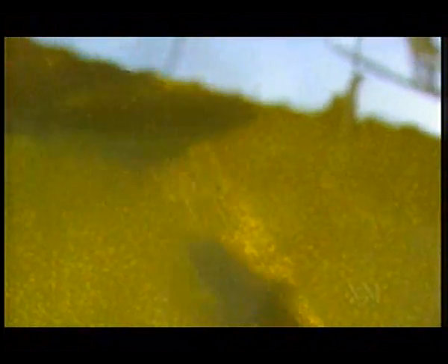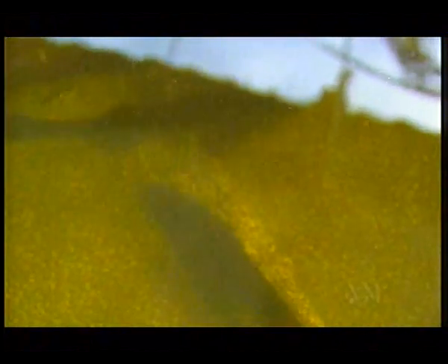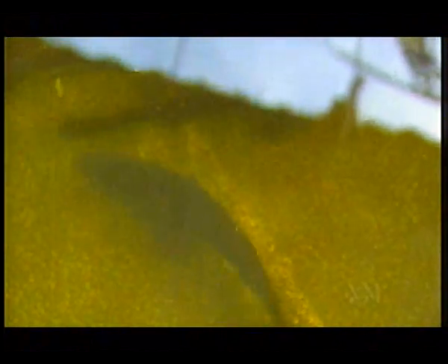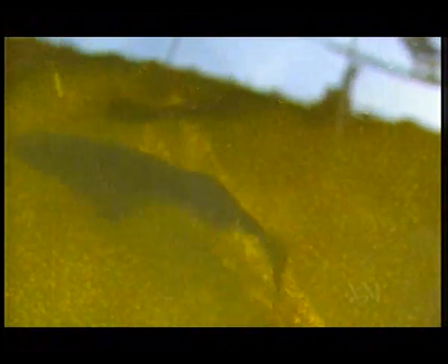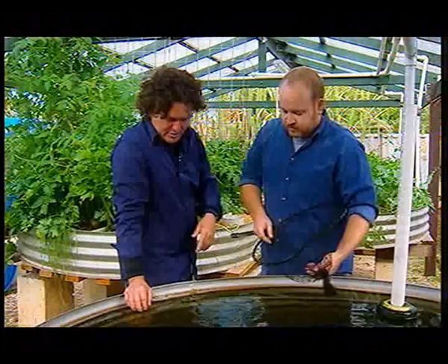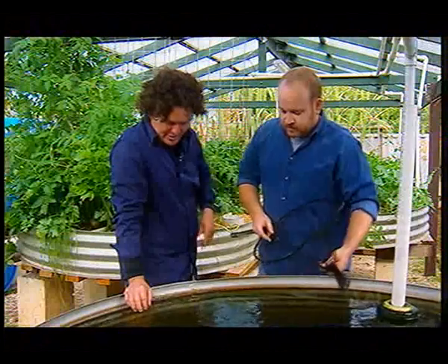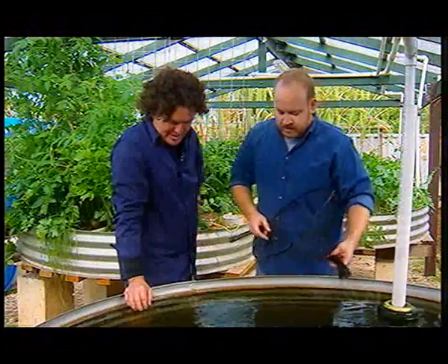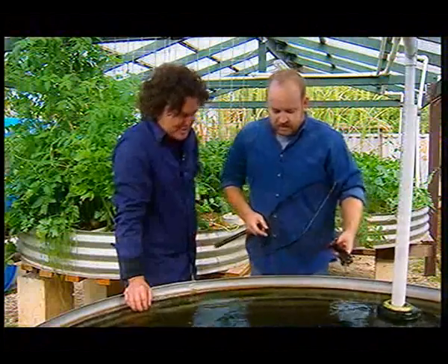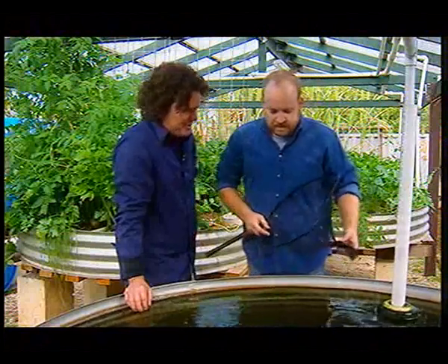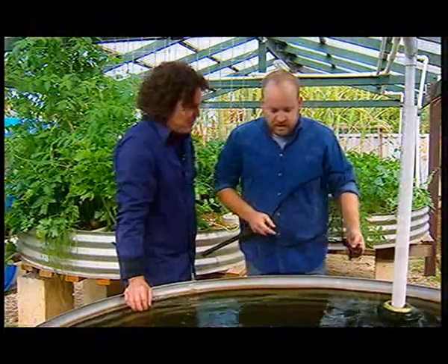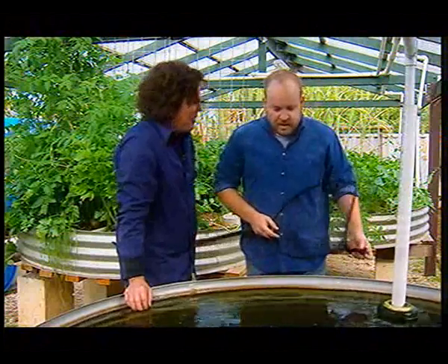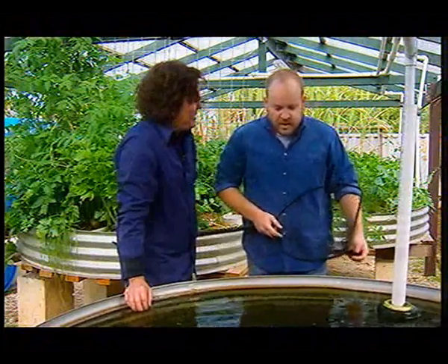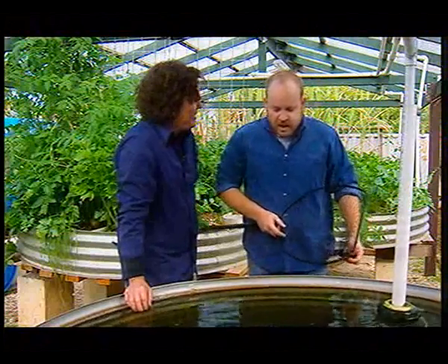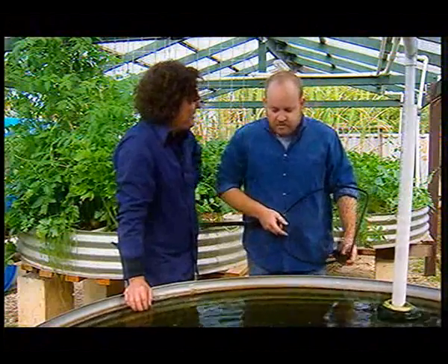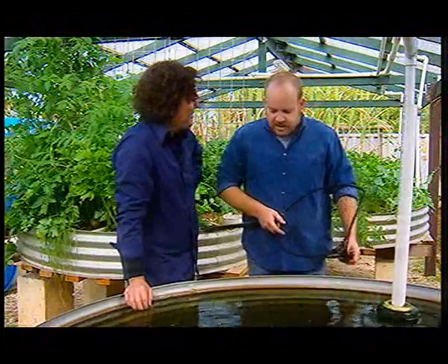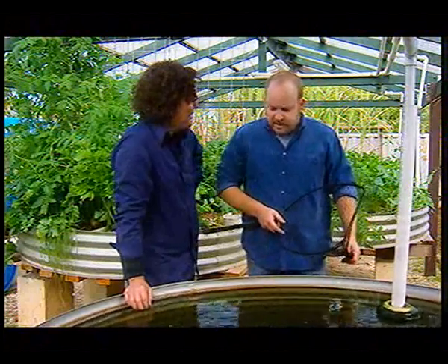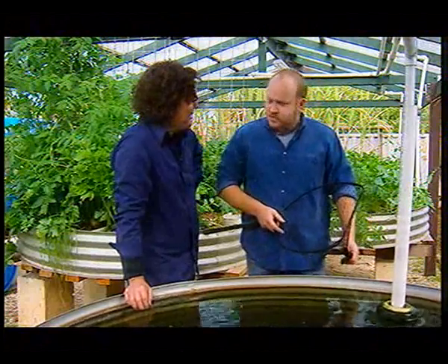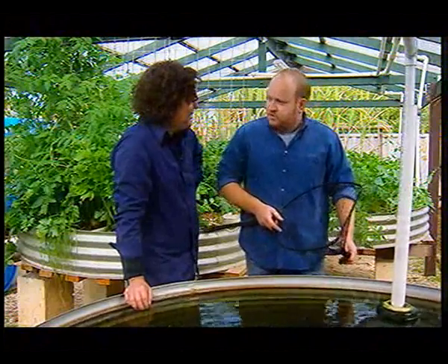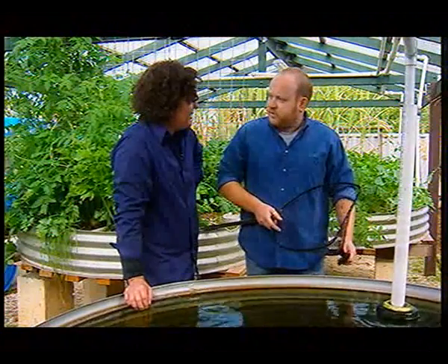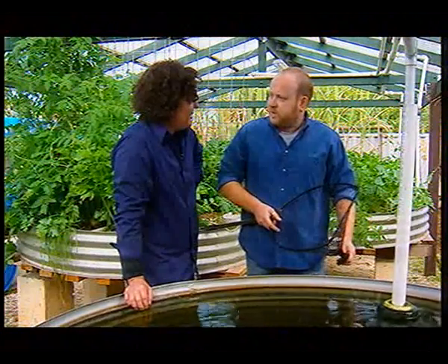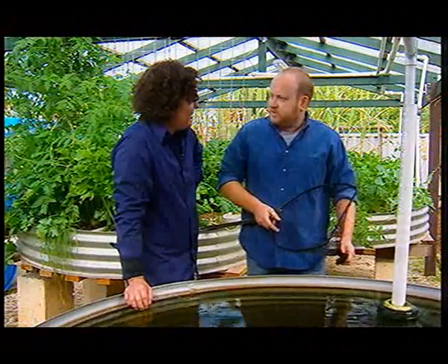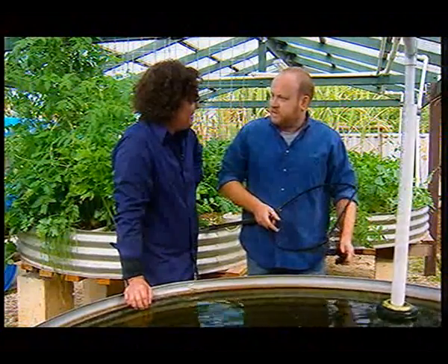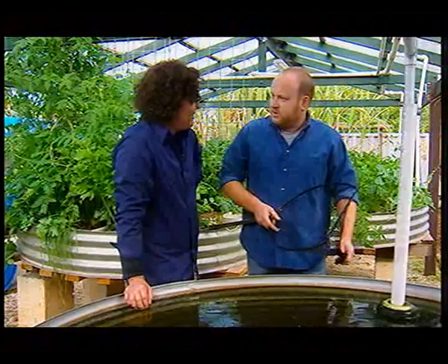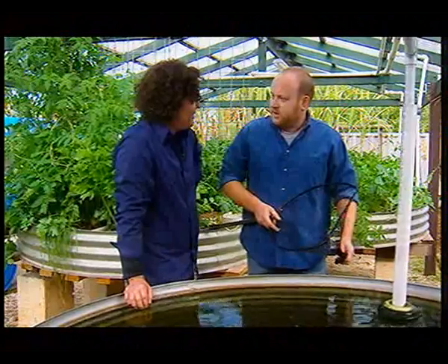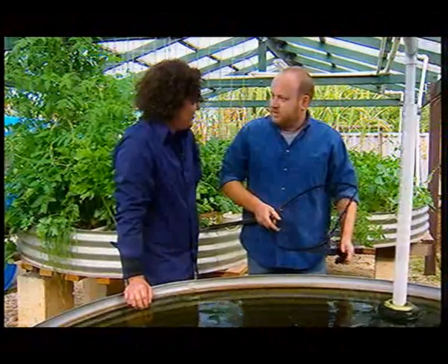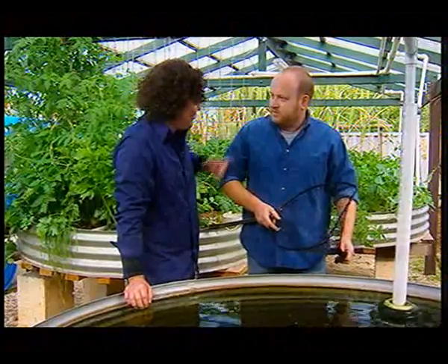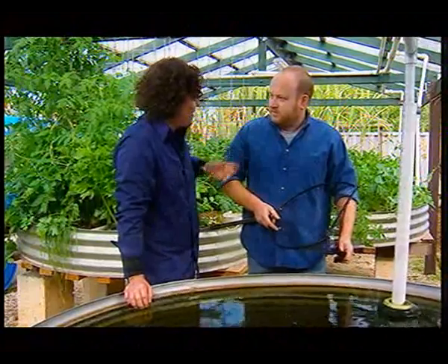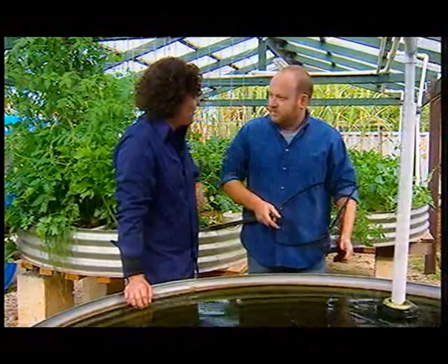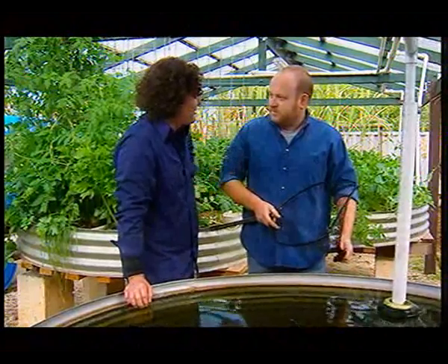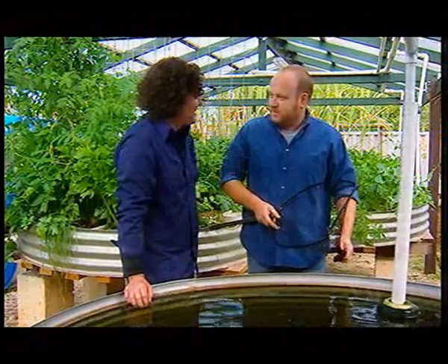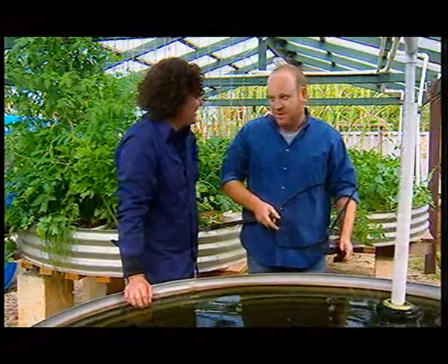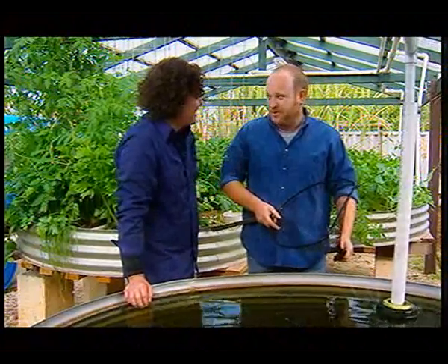And how long until these guys are ready for the plate? About another two to three months and they'll be ready. Give me a call. I will.